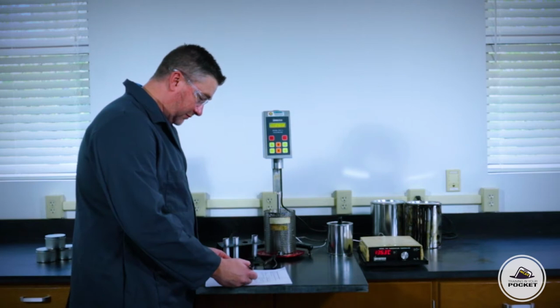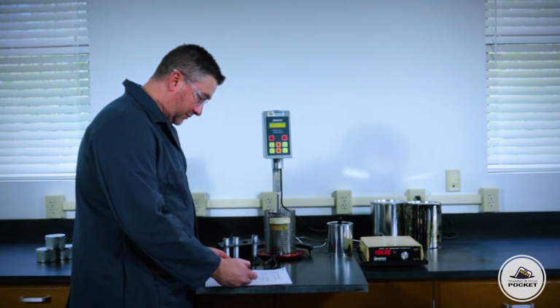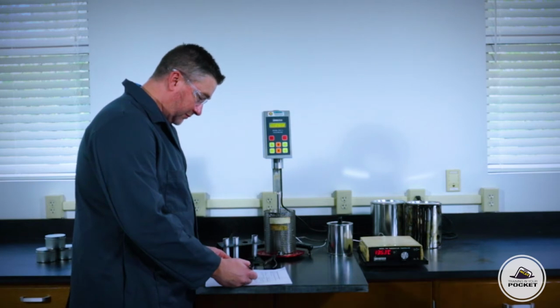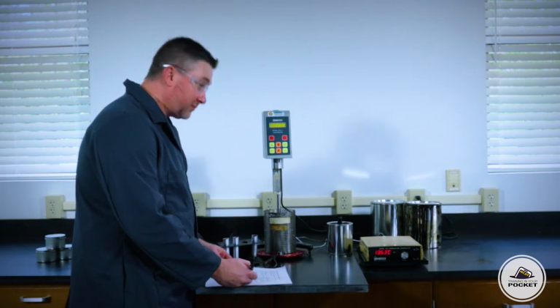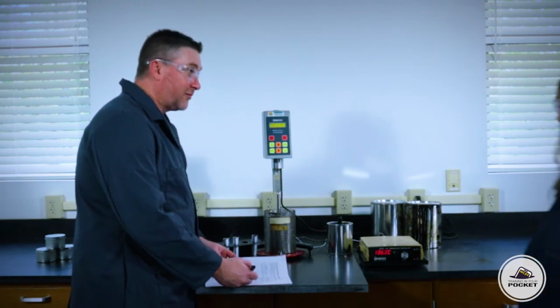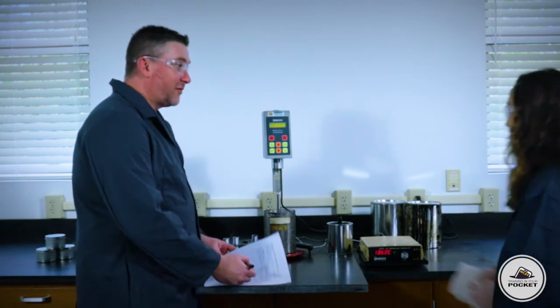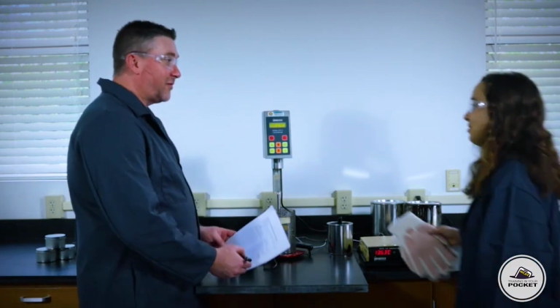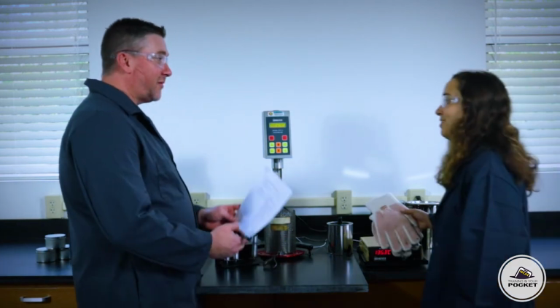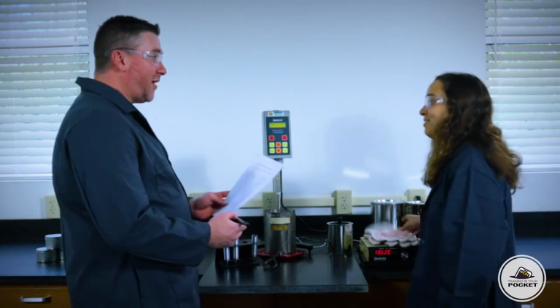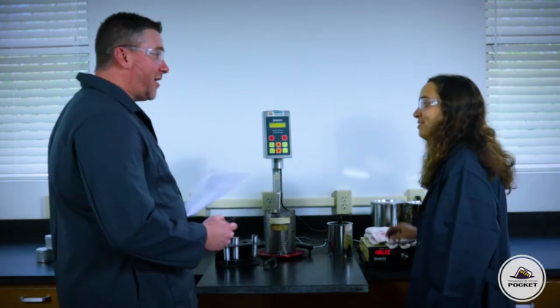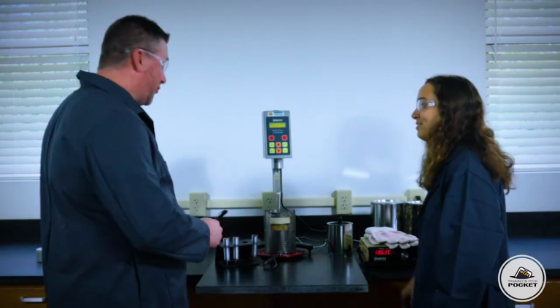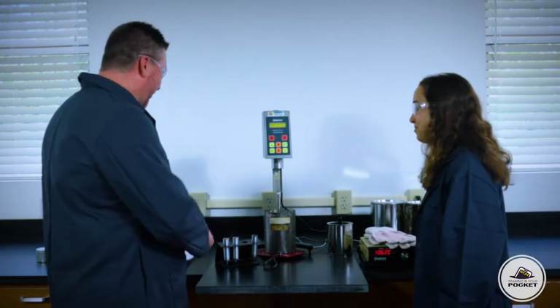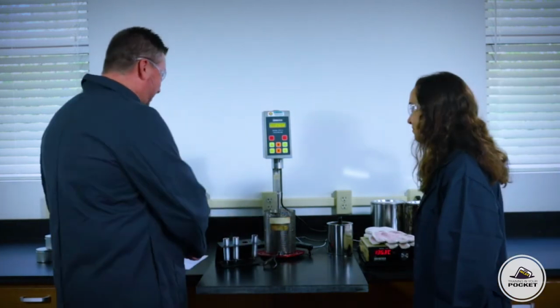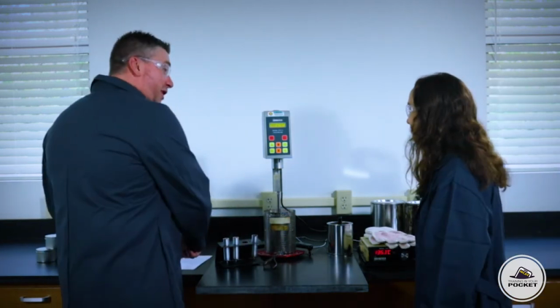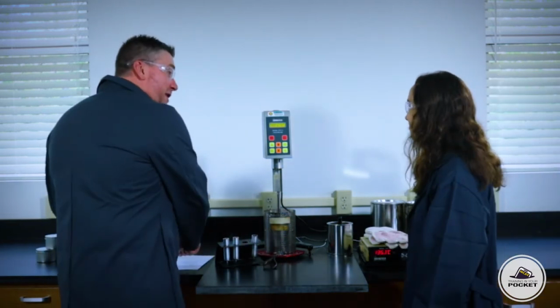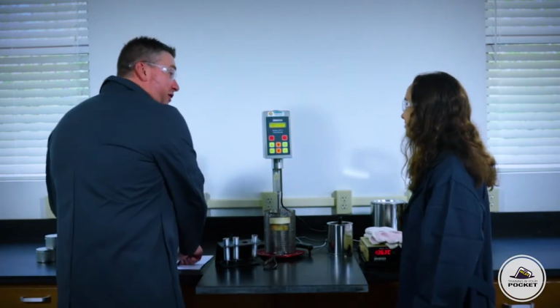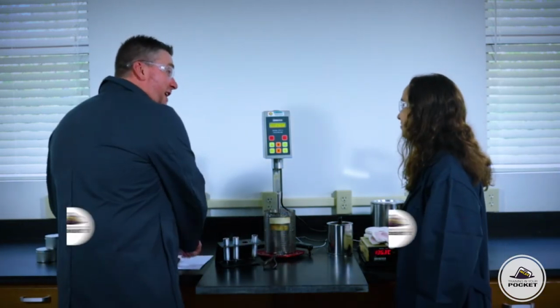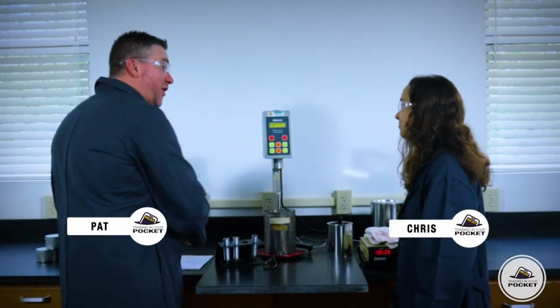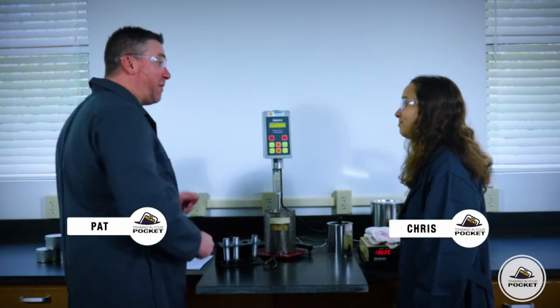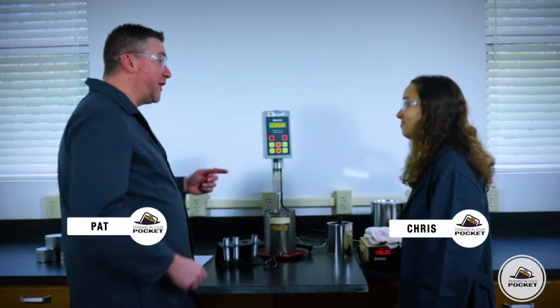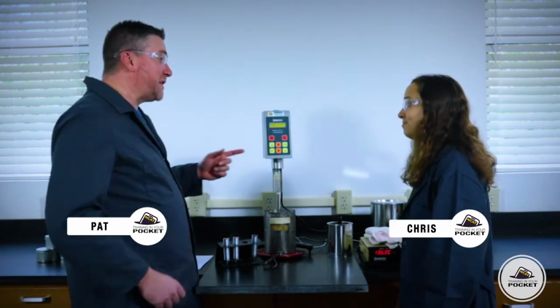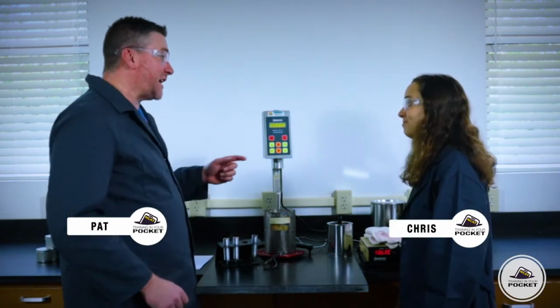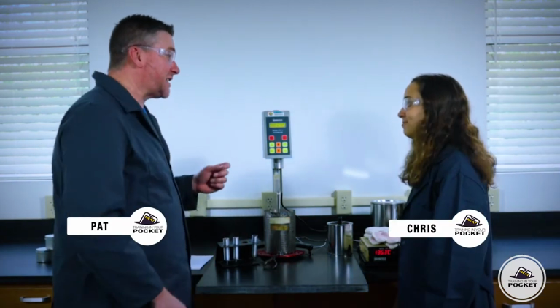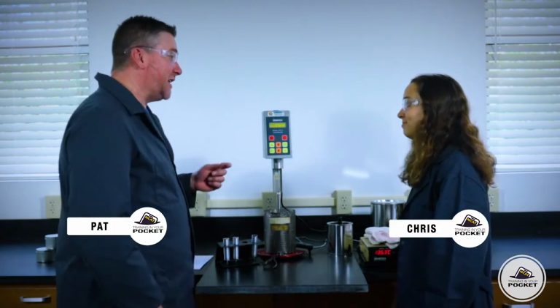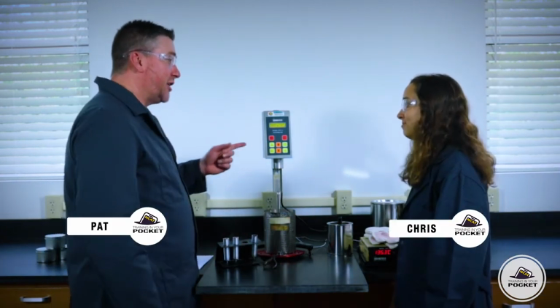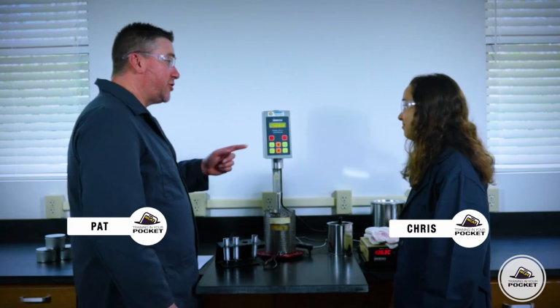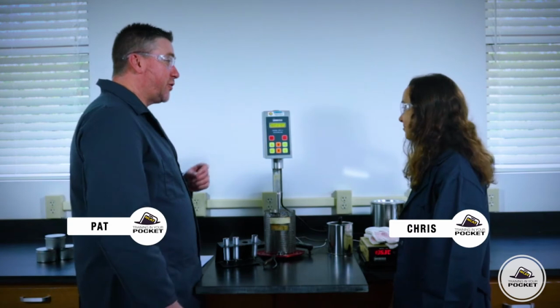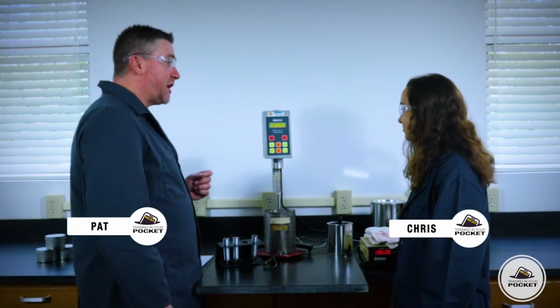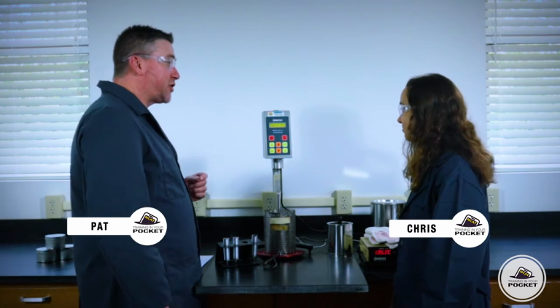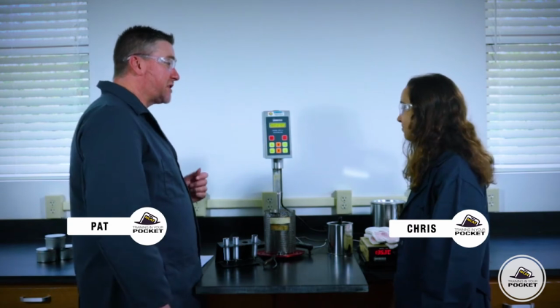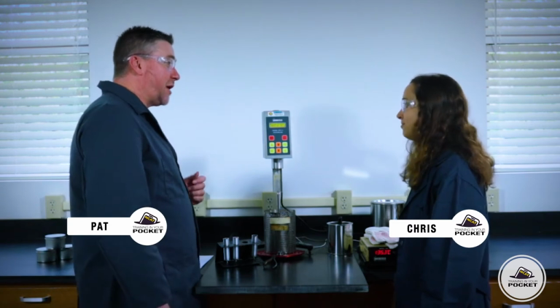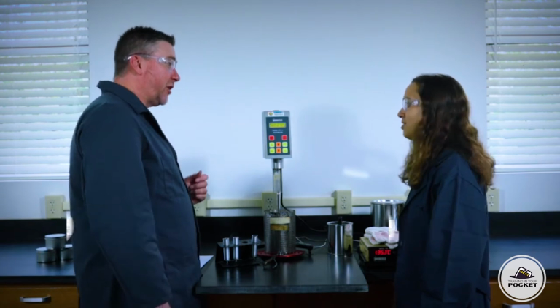Hey Pat, what are we working on today? Good morning, Chris. We're going to measure an asphalt binder viscosity using a rotational viscometer.